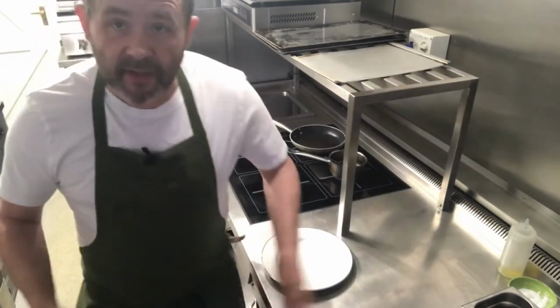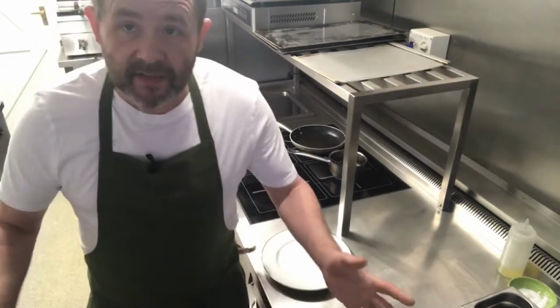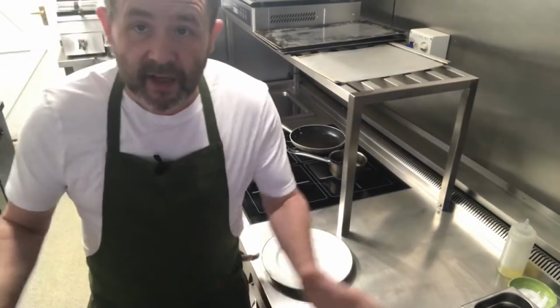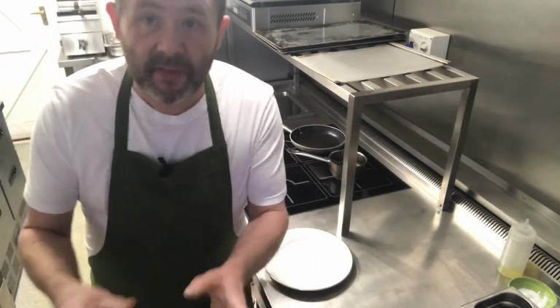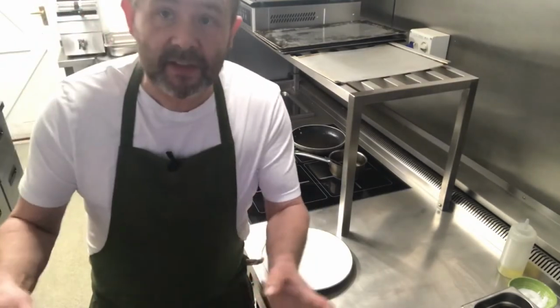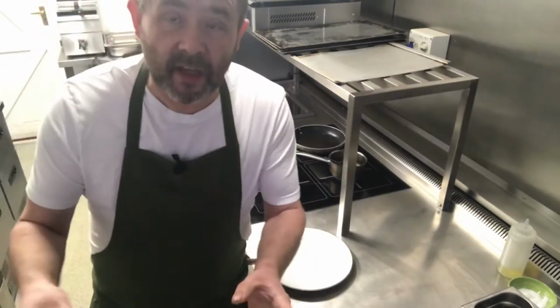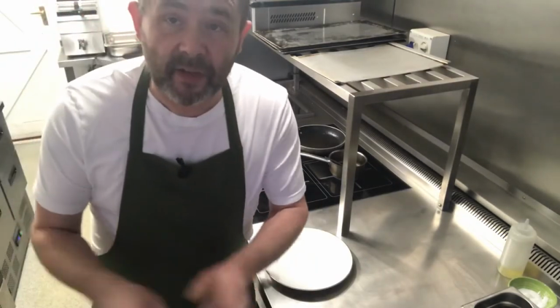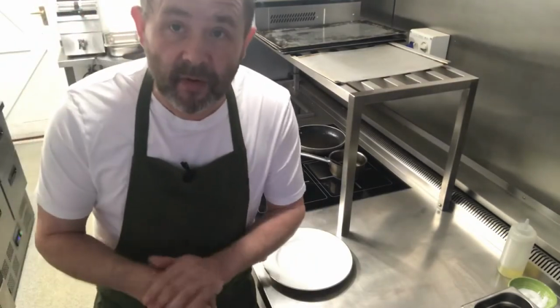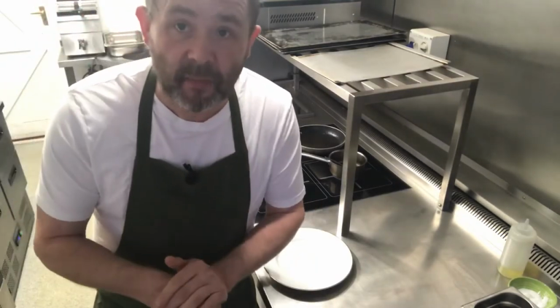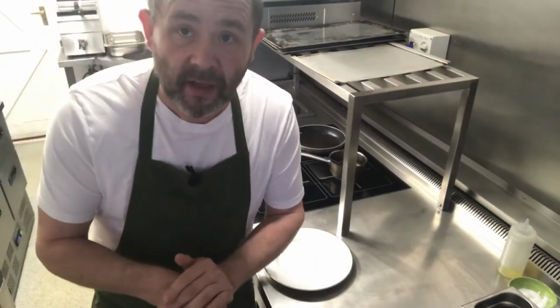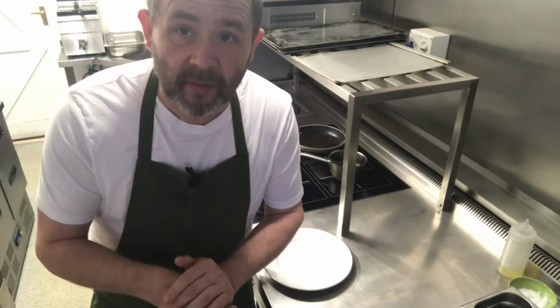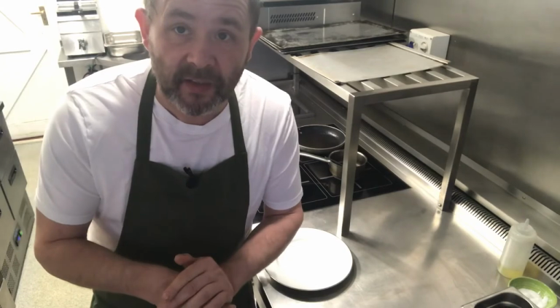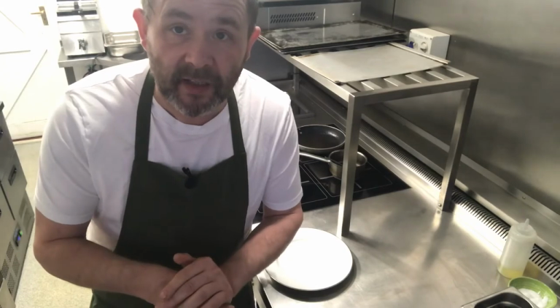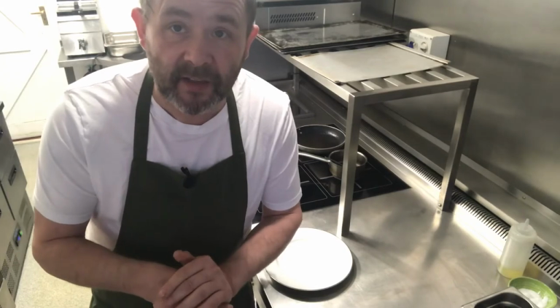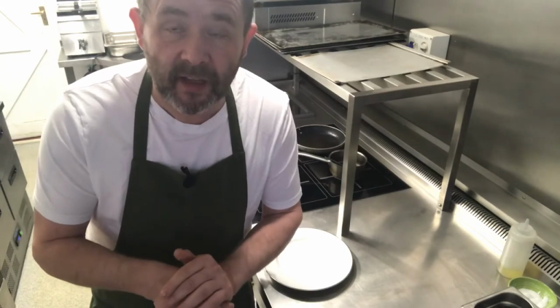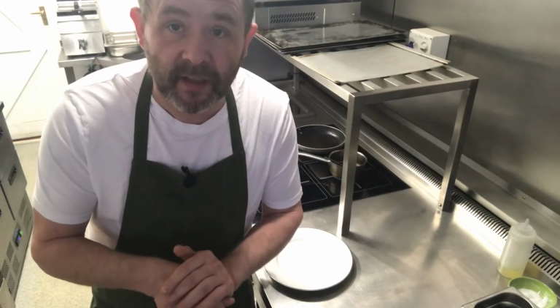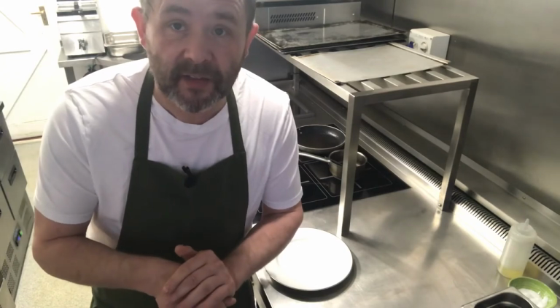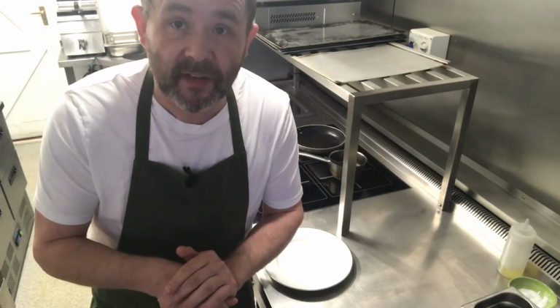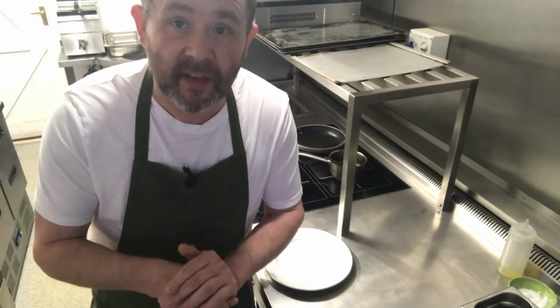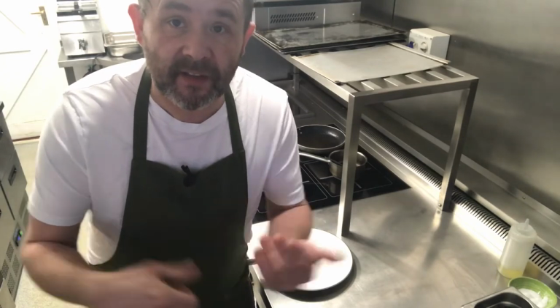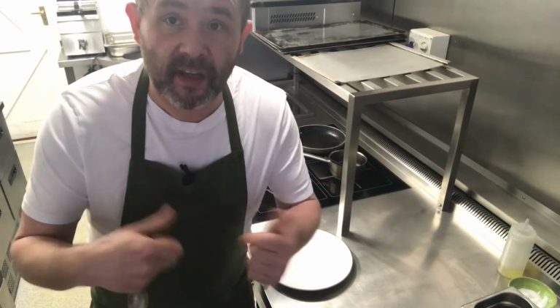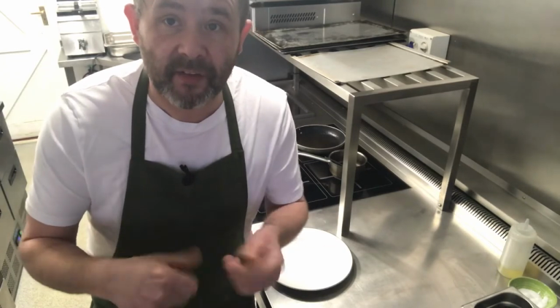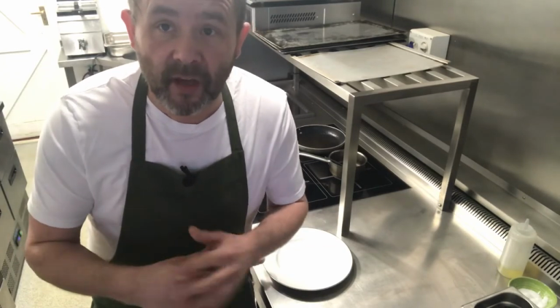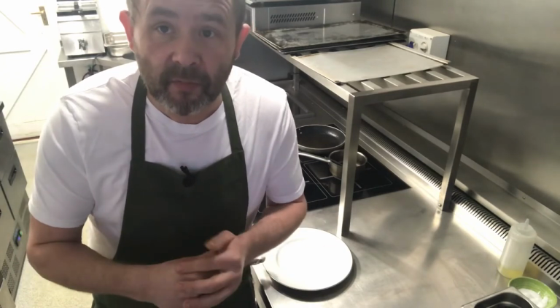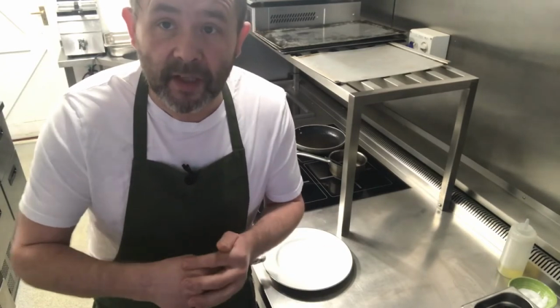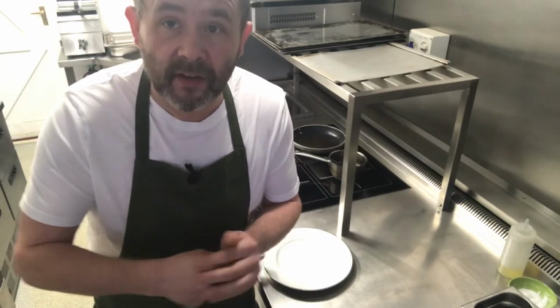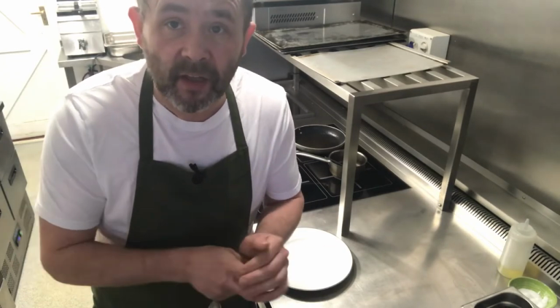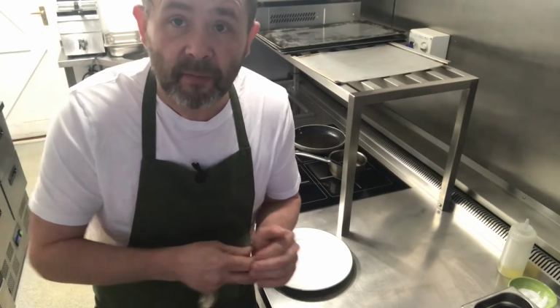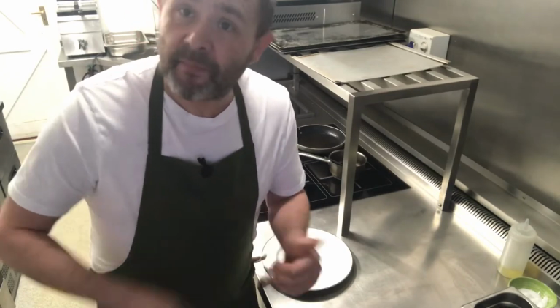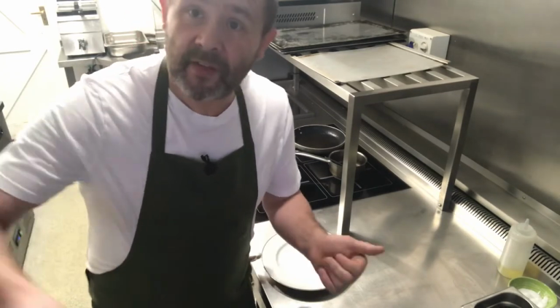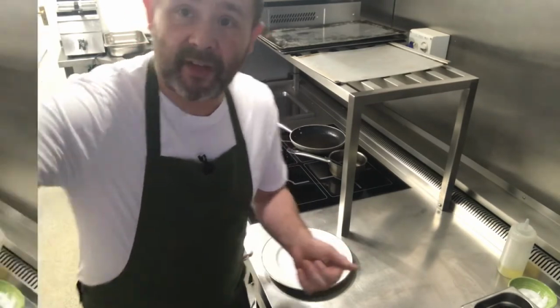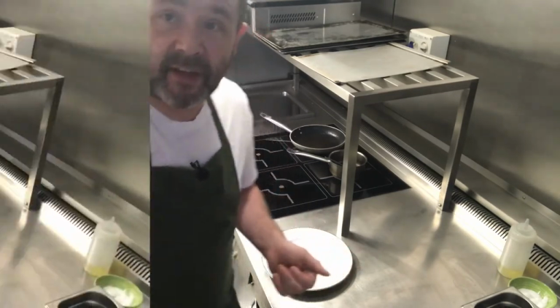So that is it — everything's in the oven. We'll be back in about 9 to 10 minutes to take everything out and plate it all up. See you then.